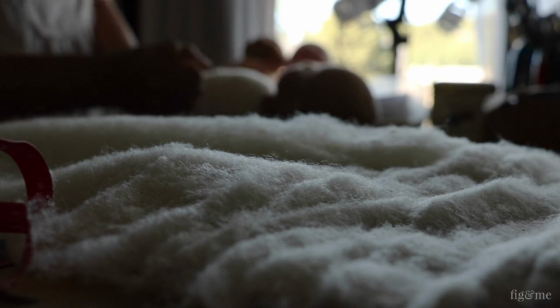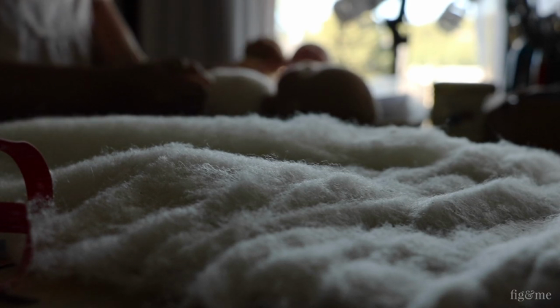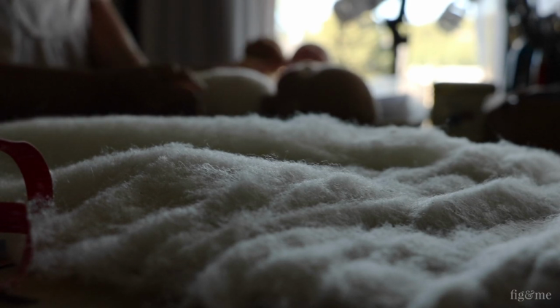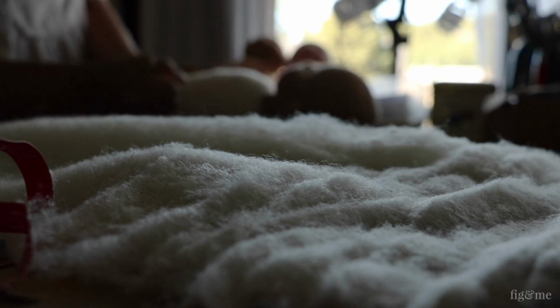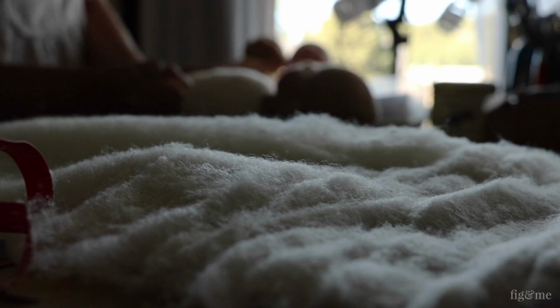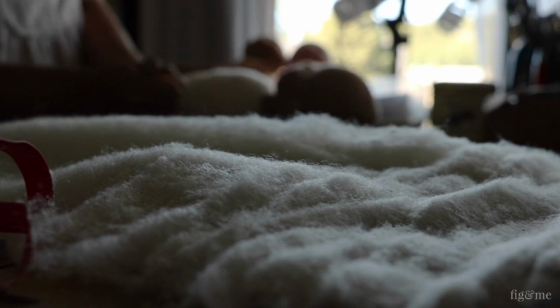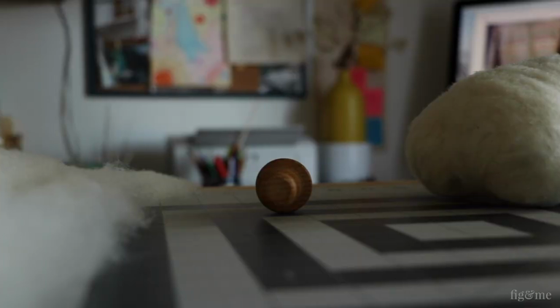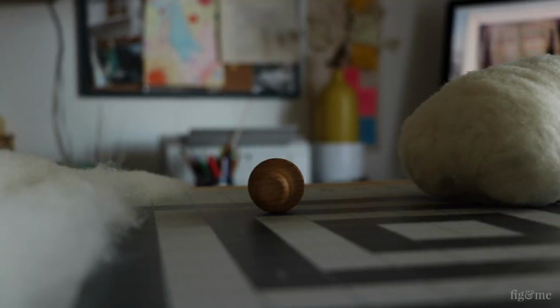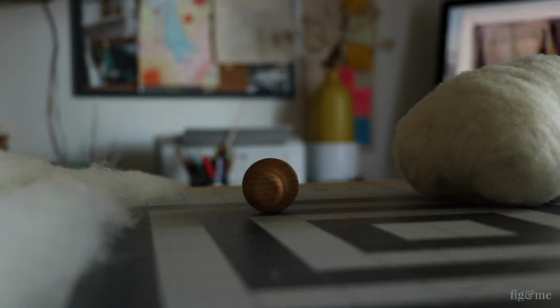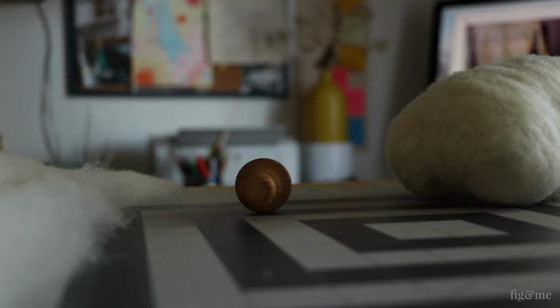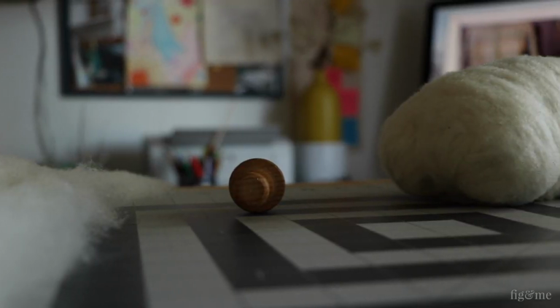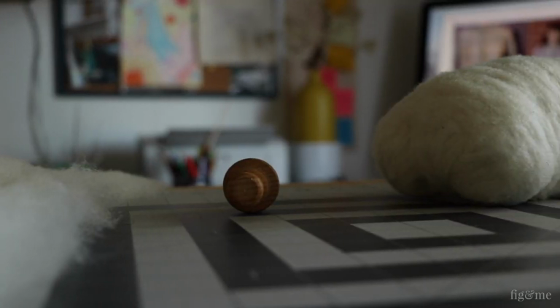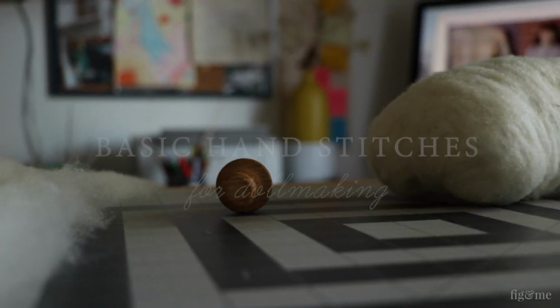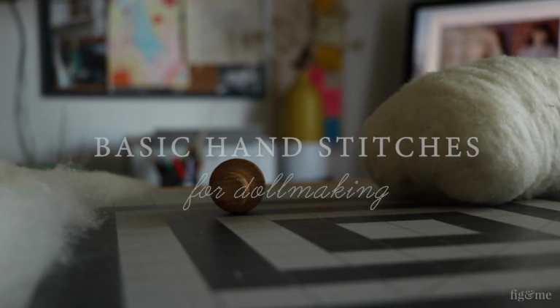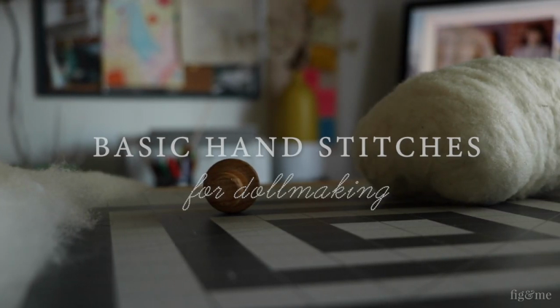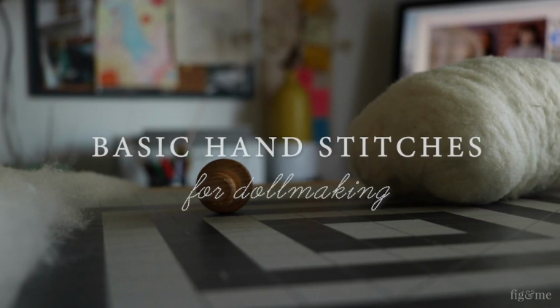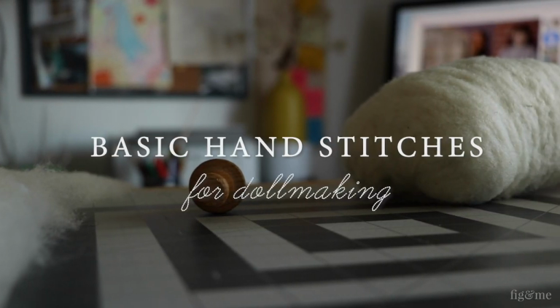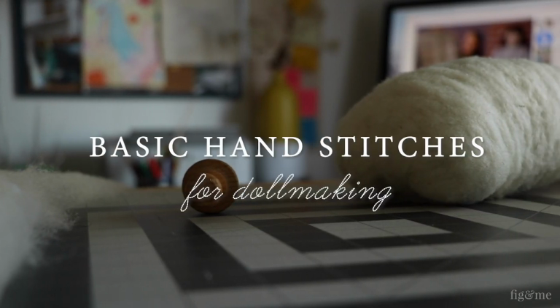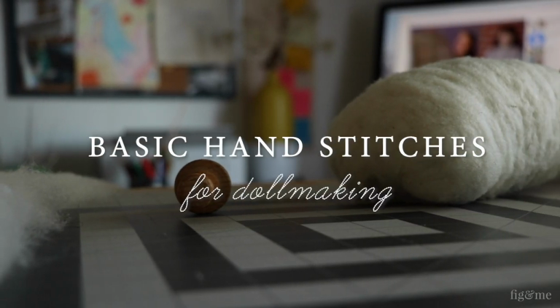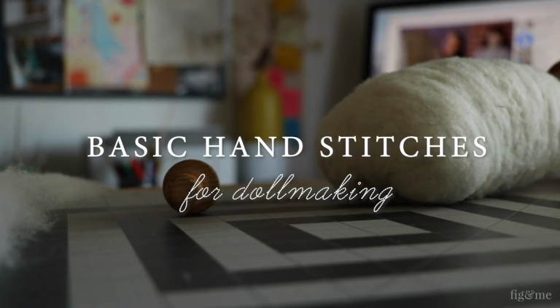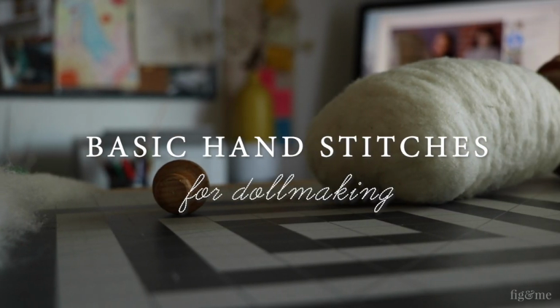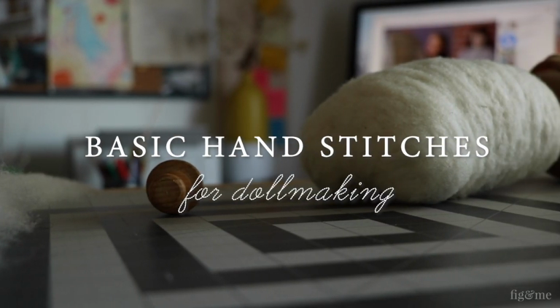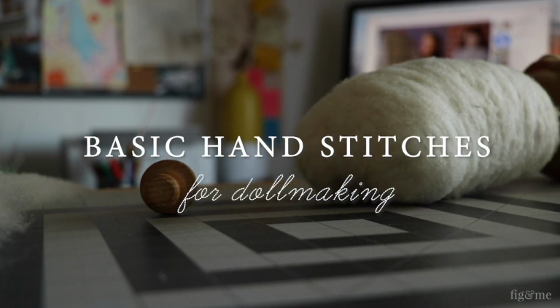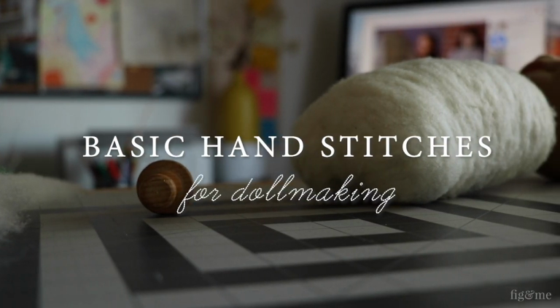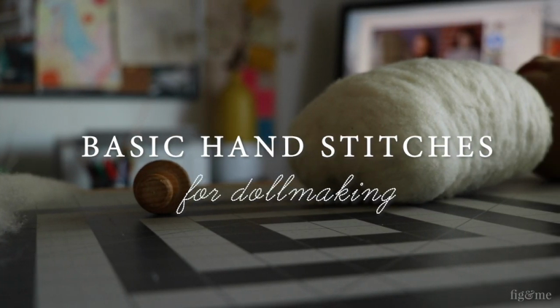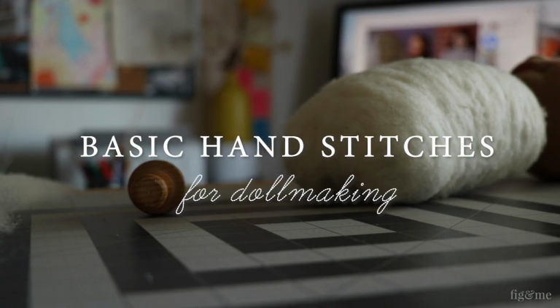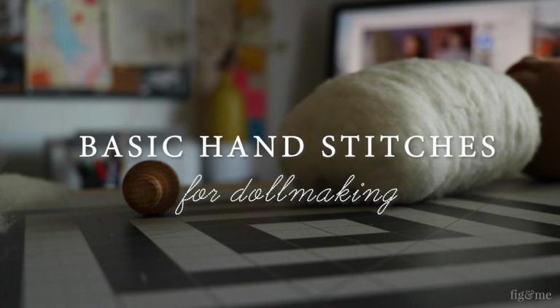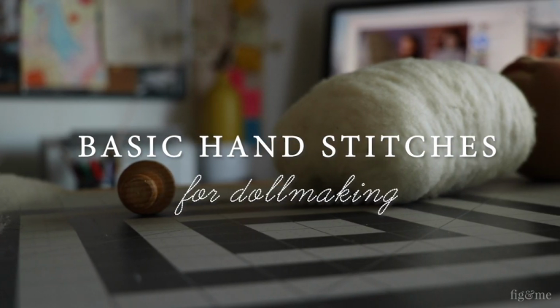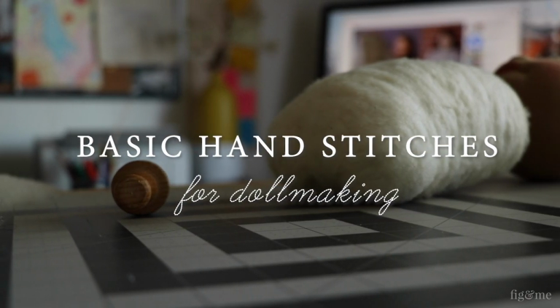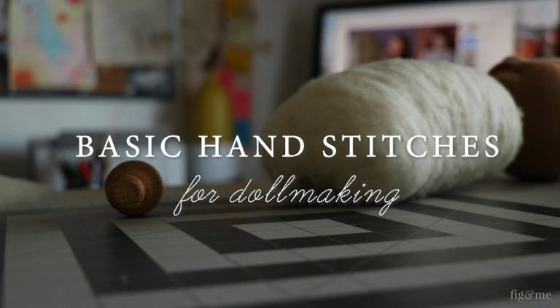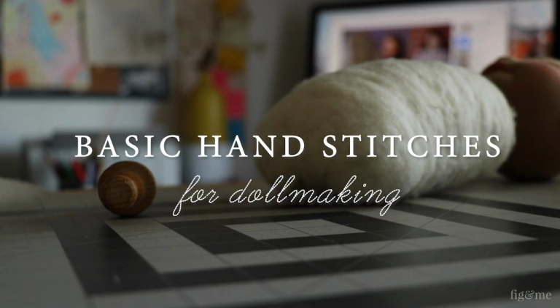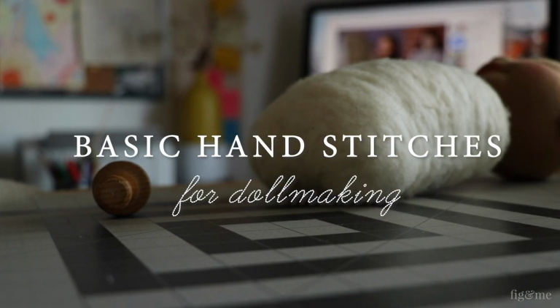Hi, I'm Fabs and today I'm going to show you the basic hand stitches to use in doll making.